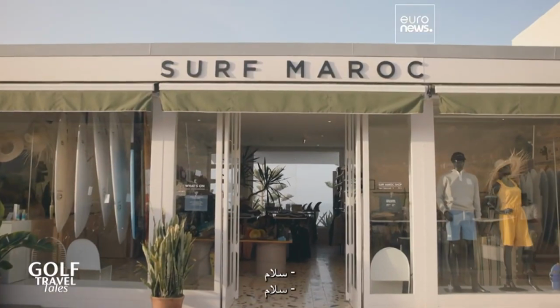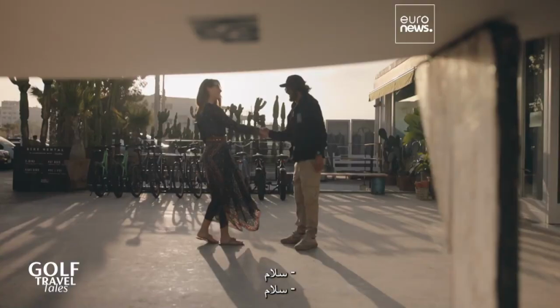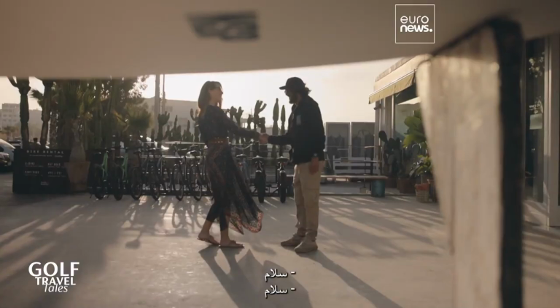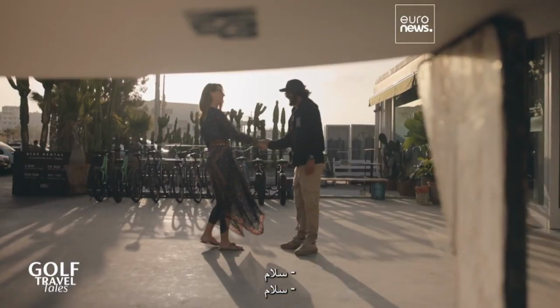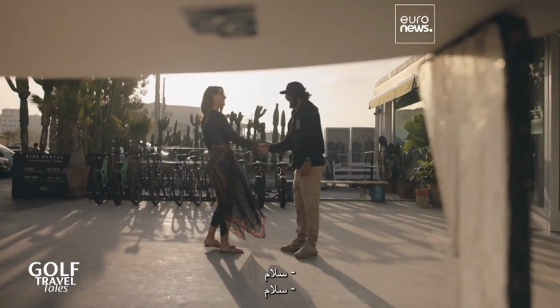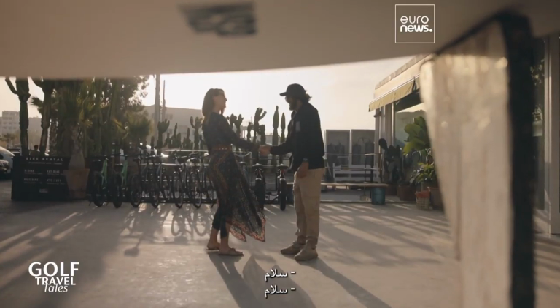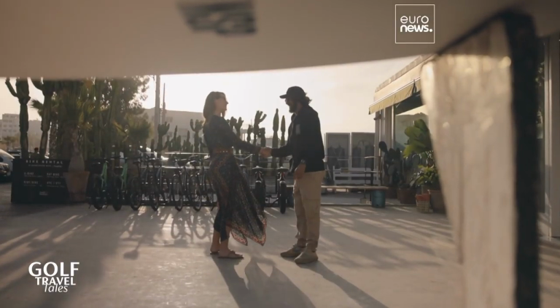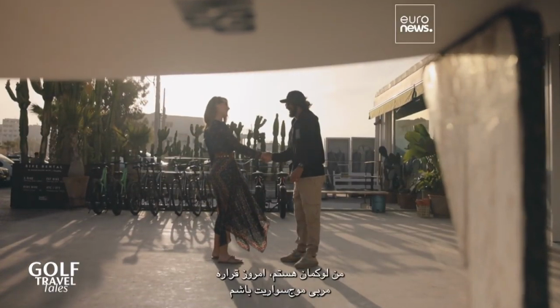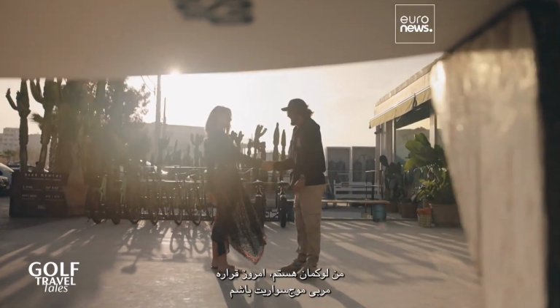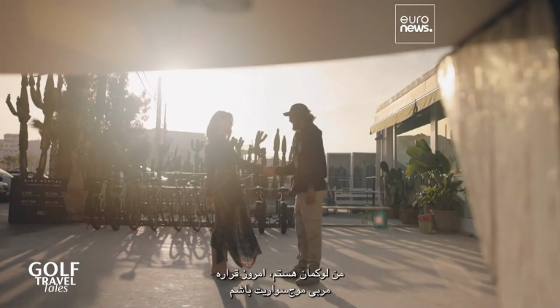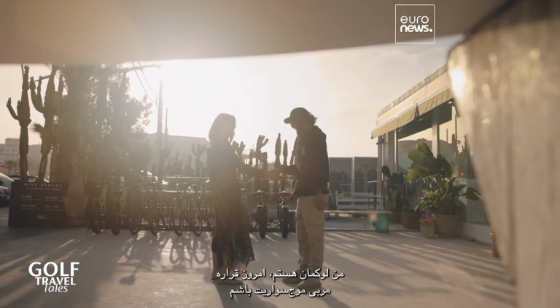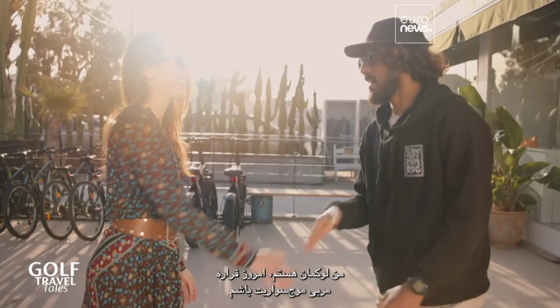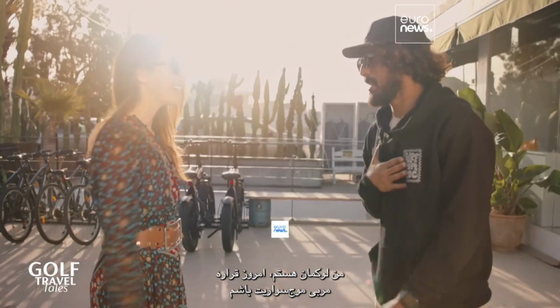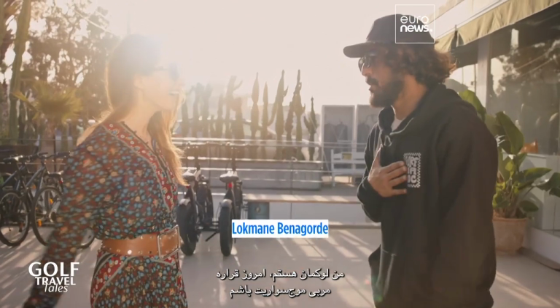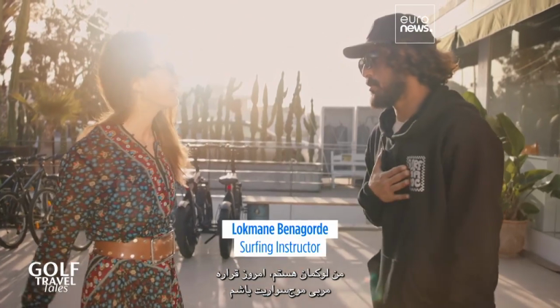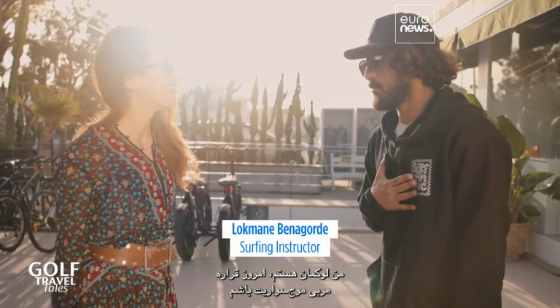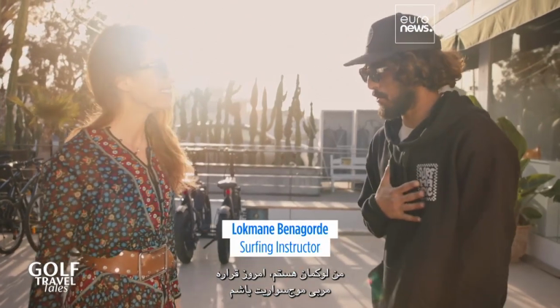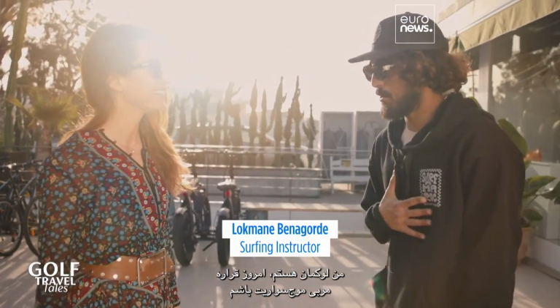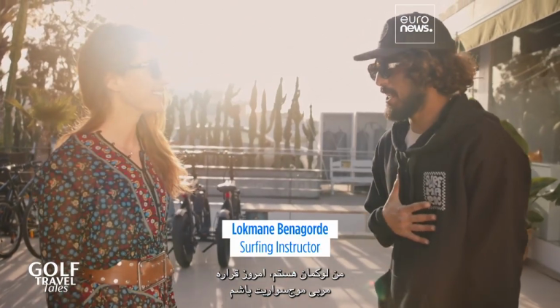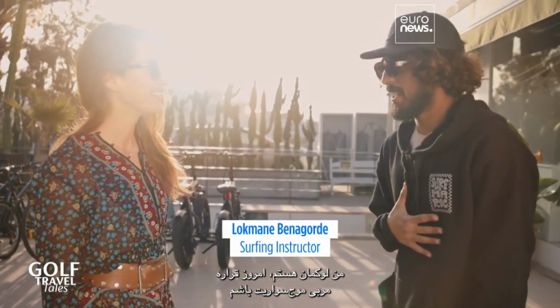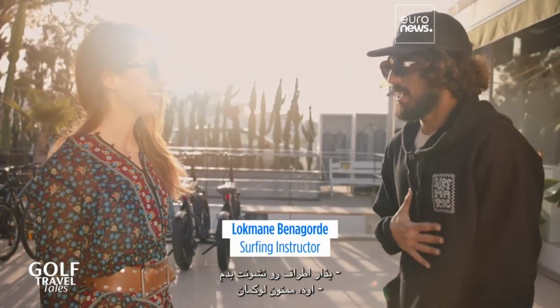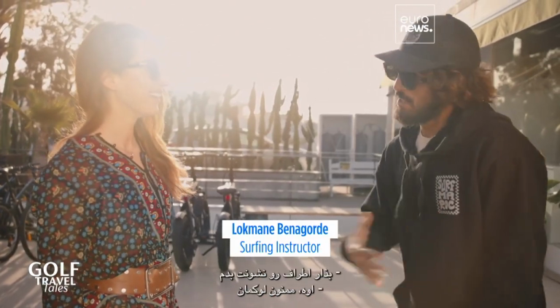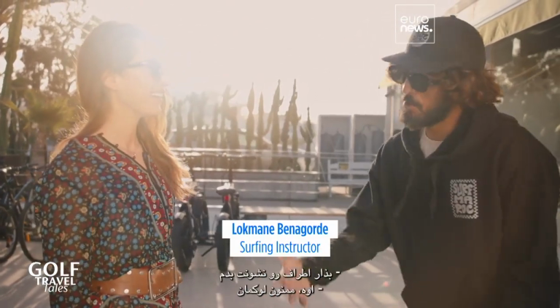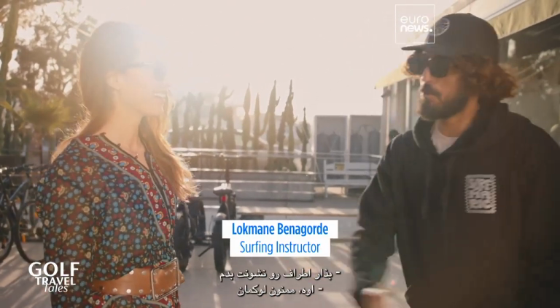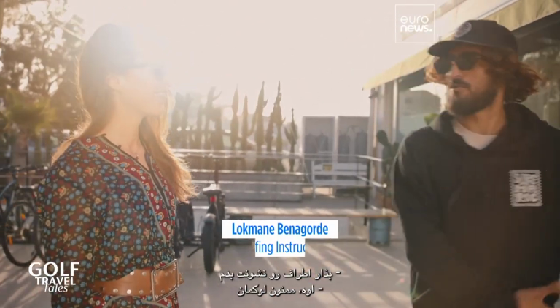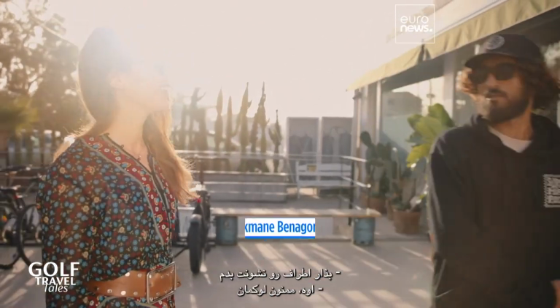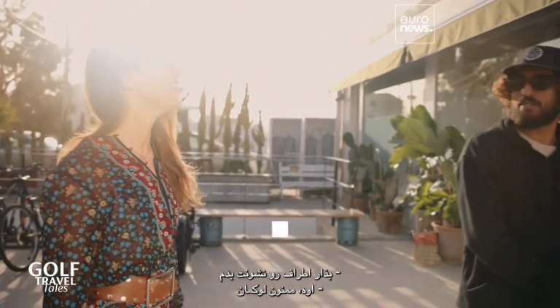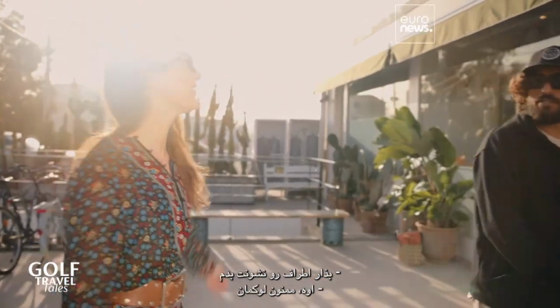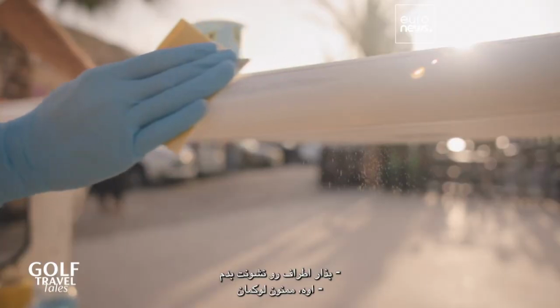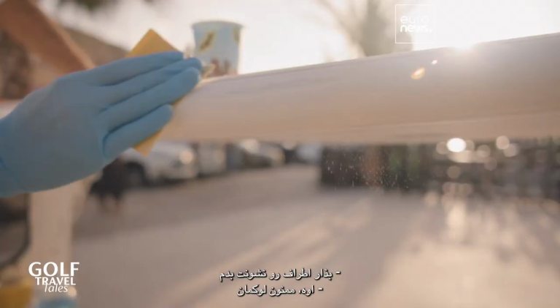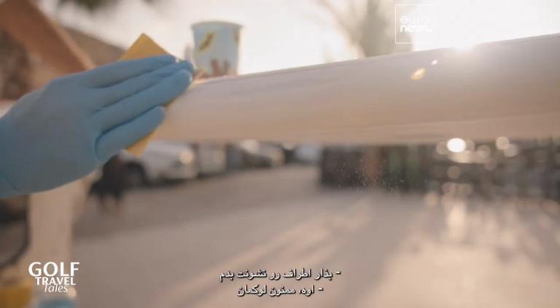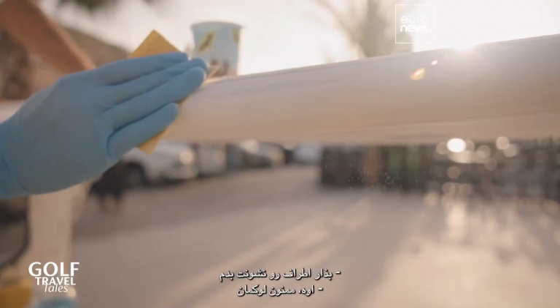I'm greeted by my surf coach Lokman, who offers to show me around. Thank you, Lokman.